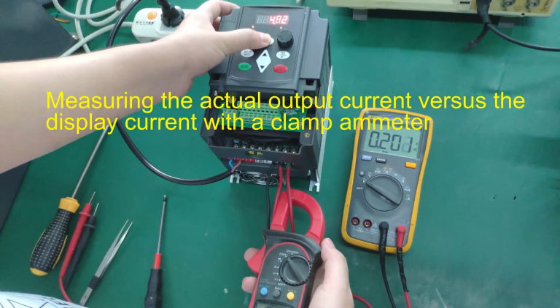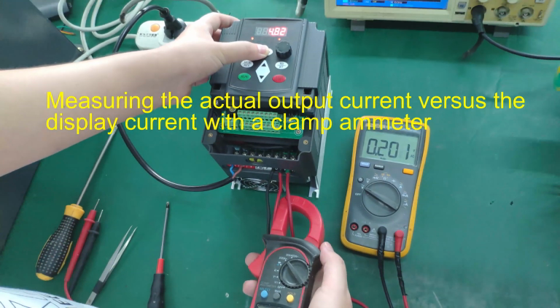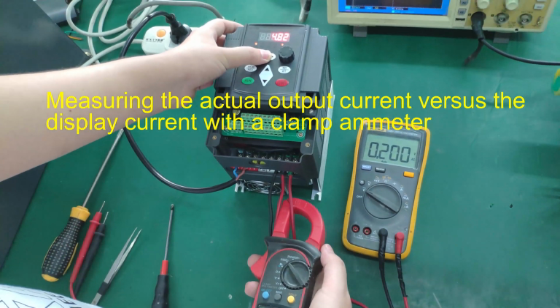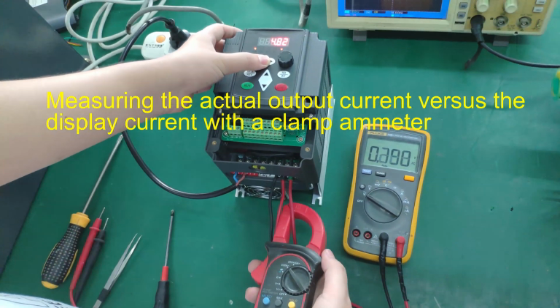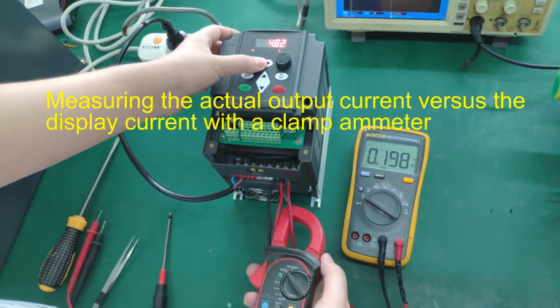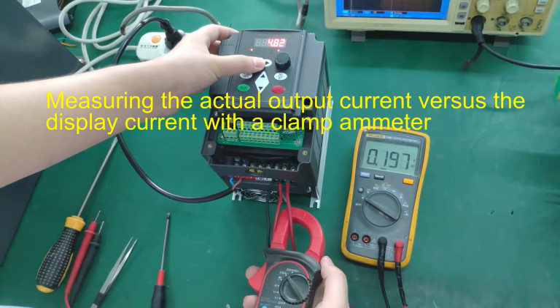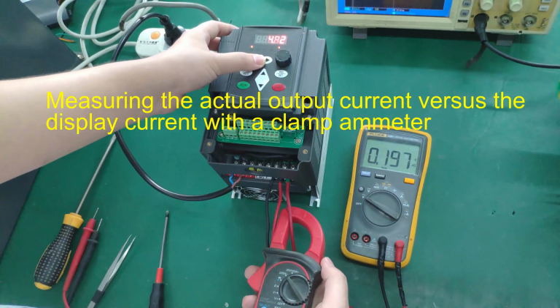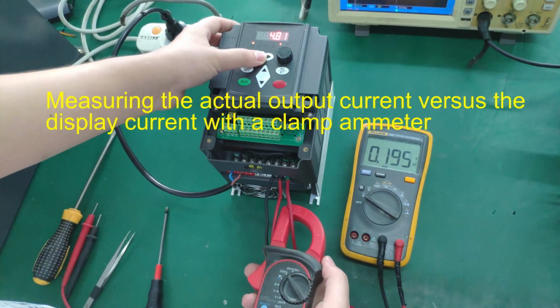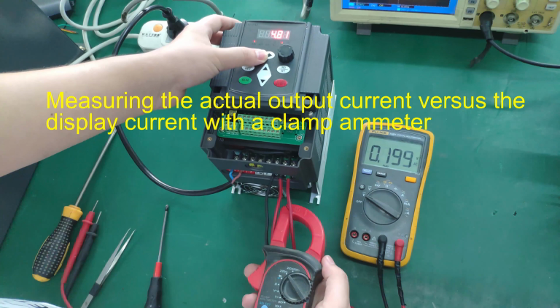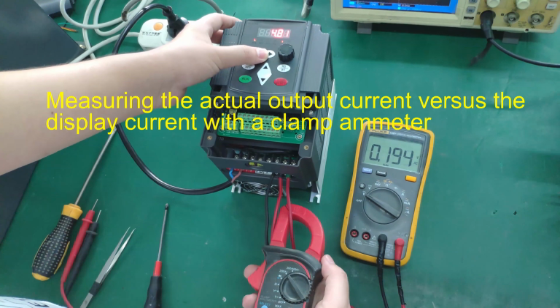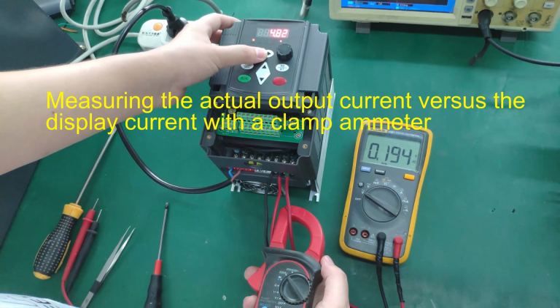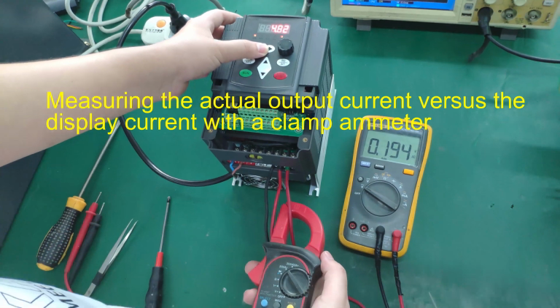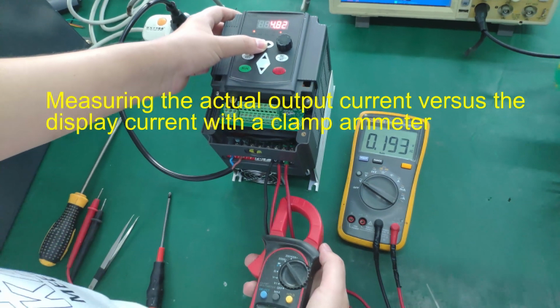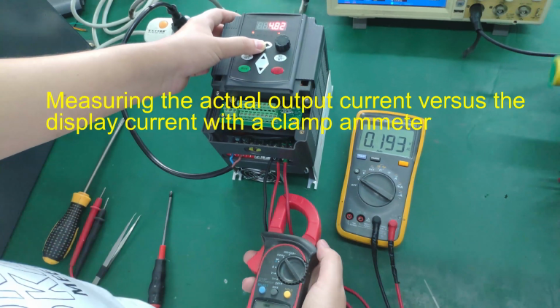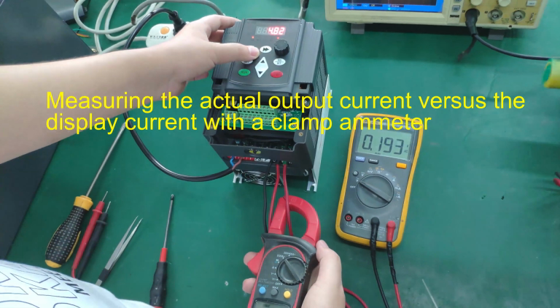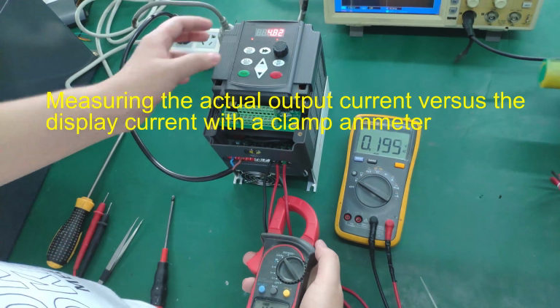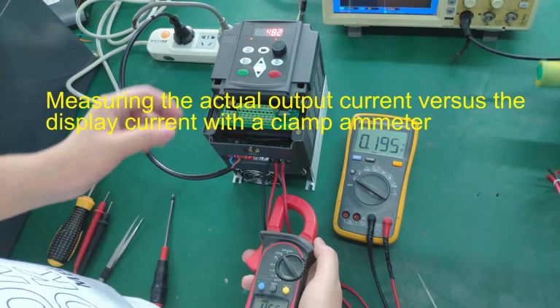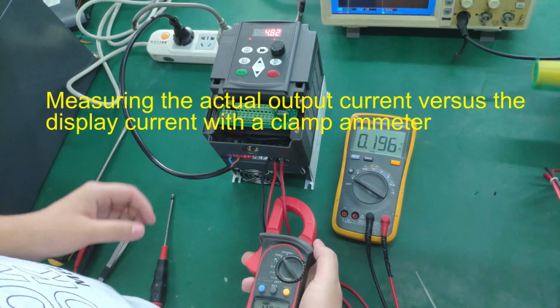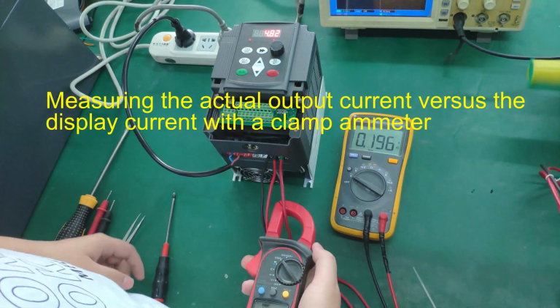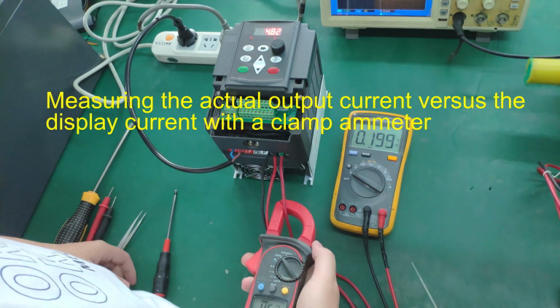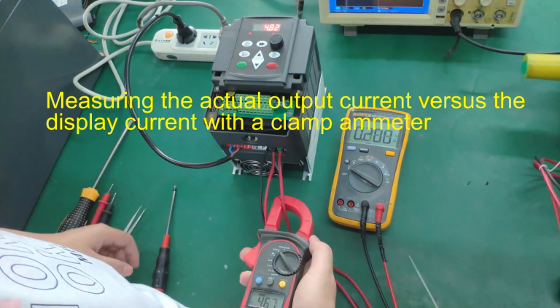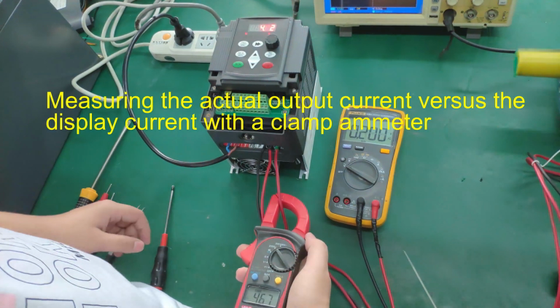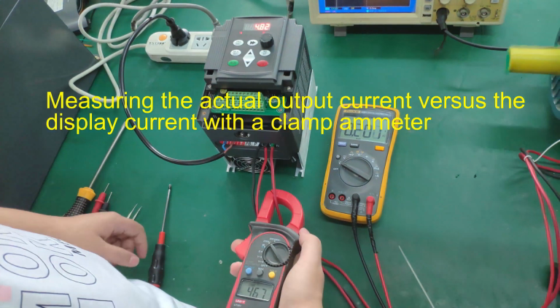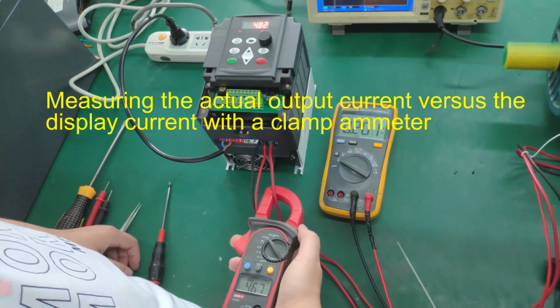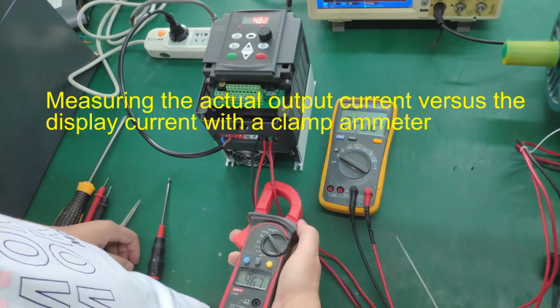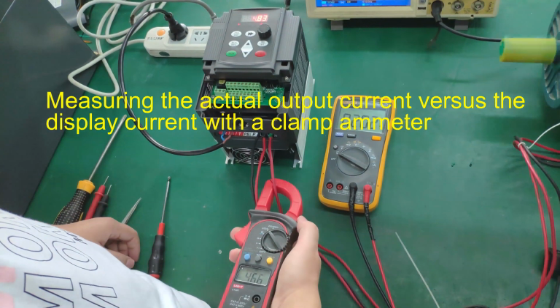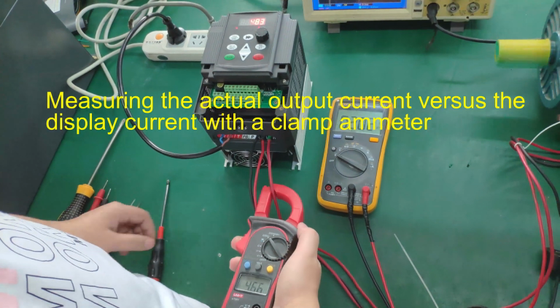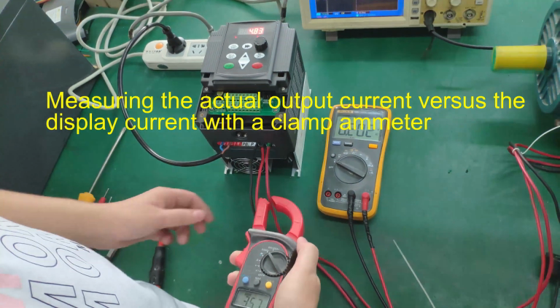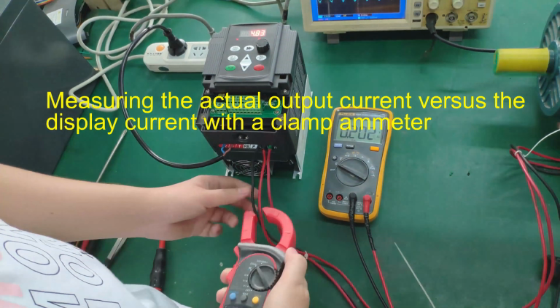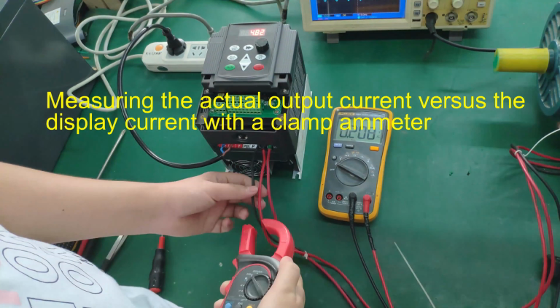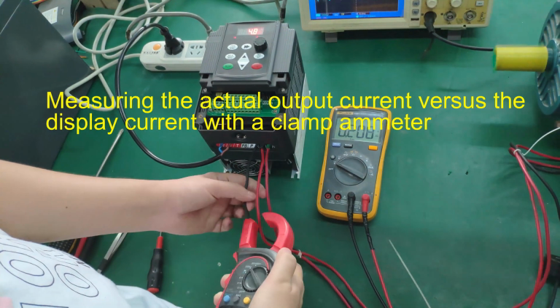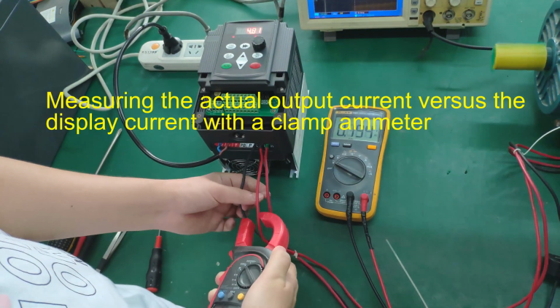The output current is measured and compared against the display current using a clamp ammeter.